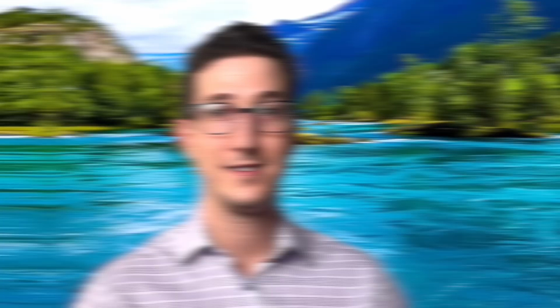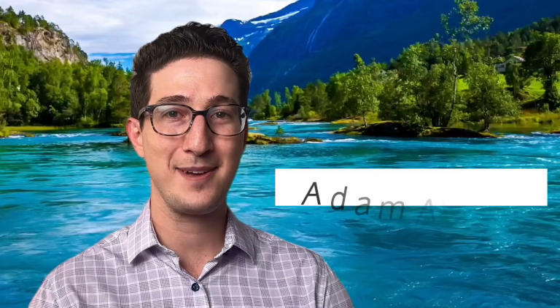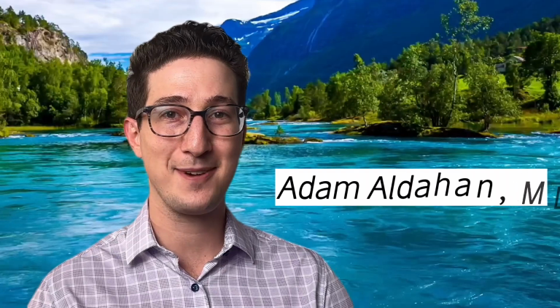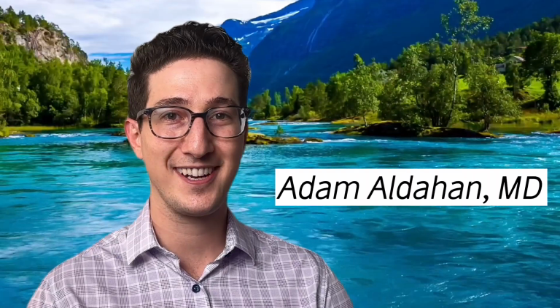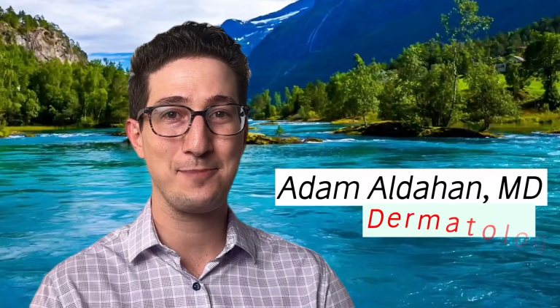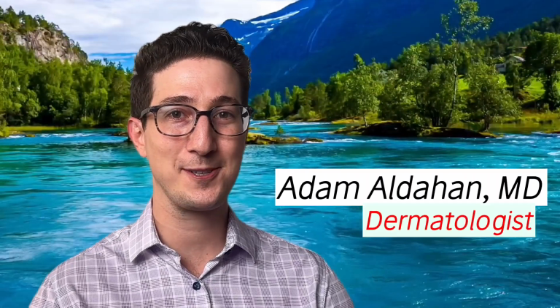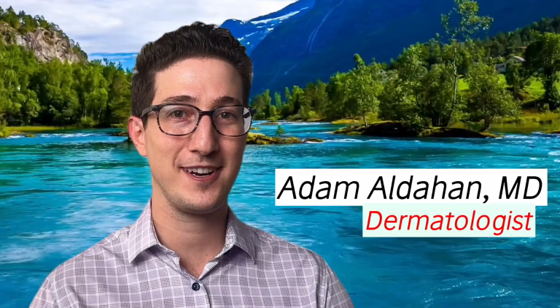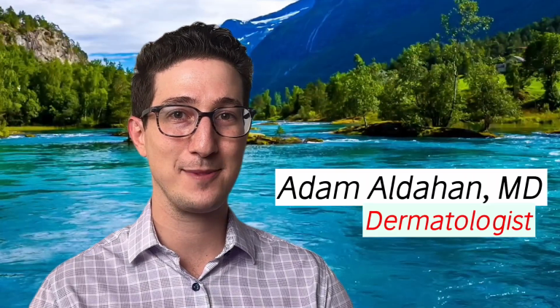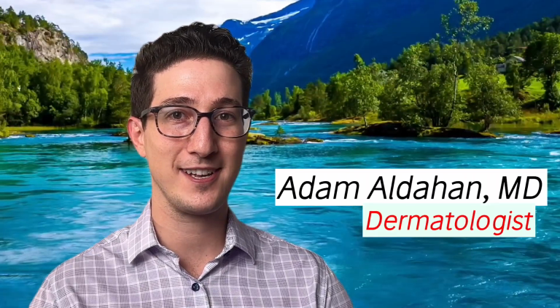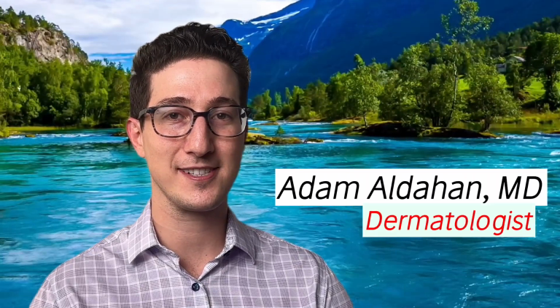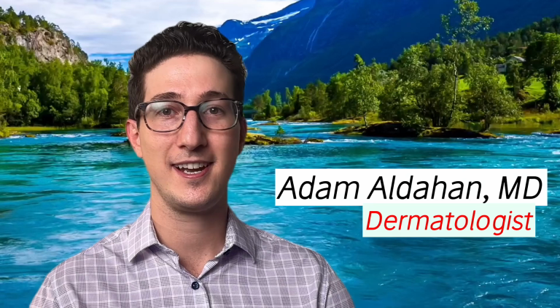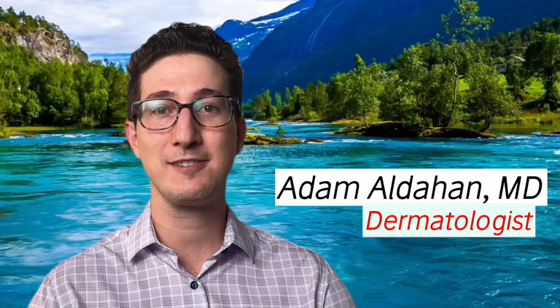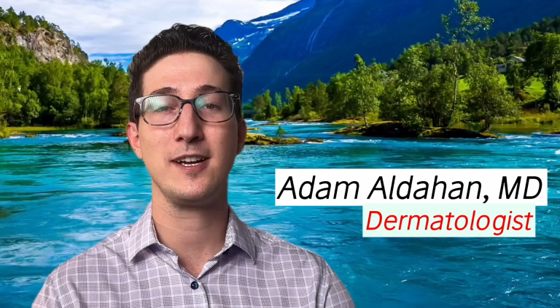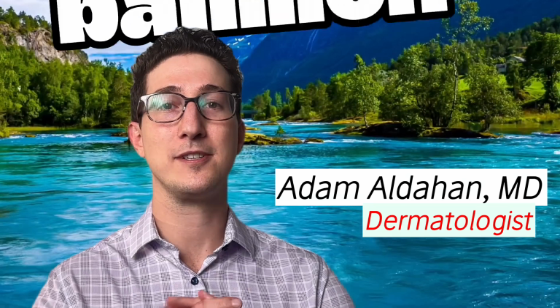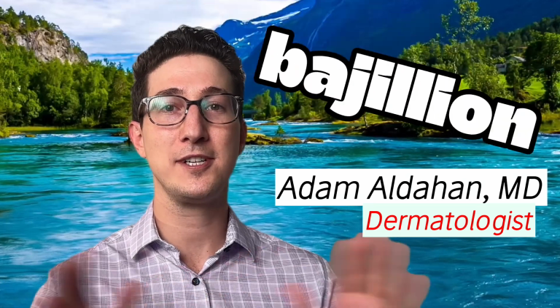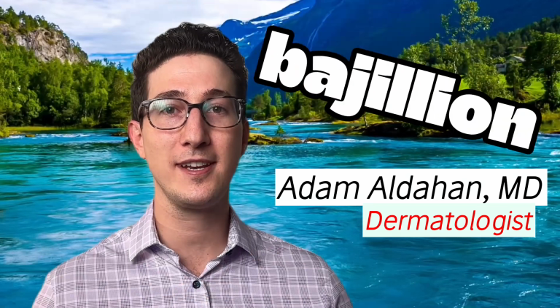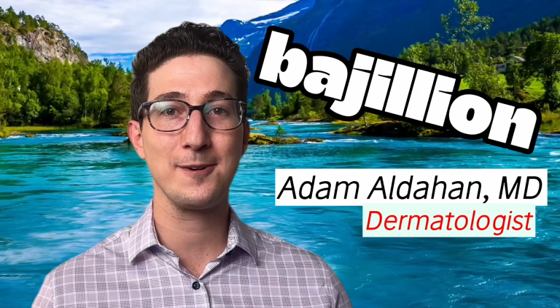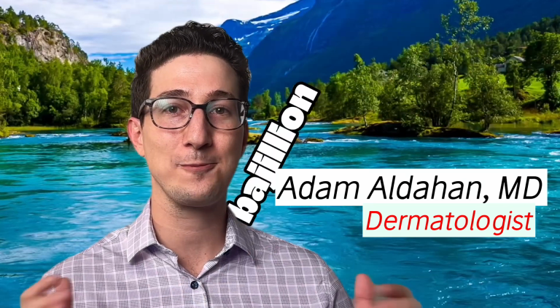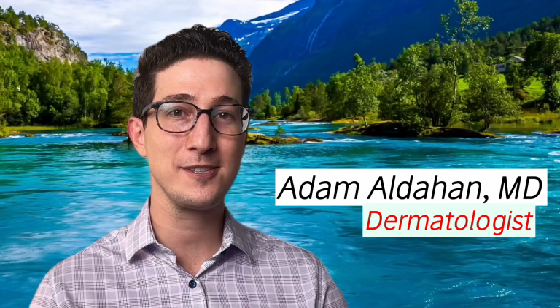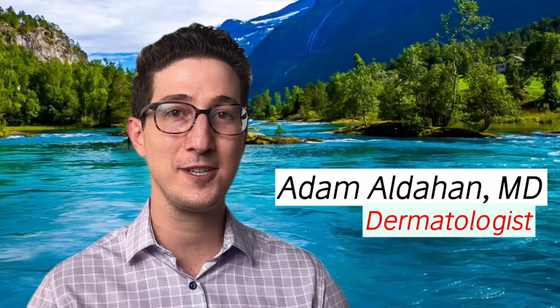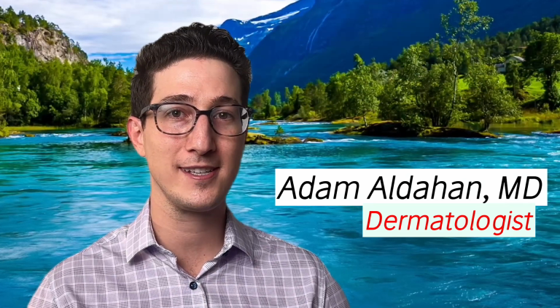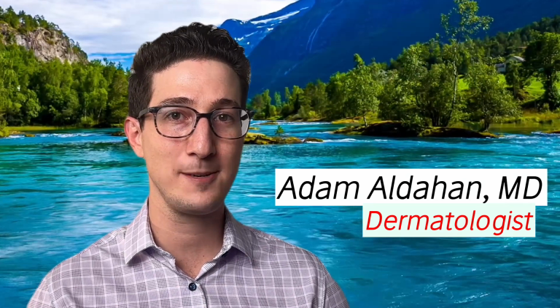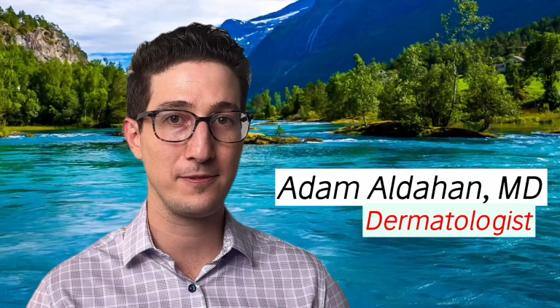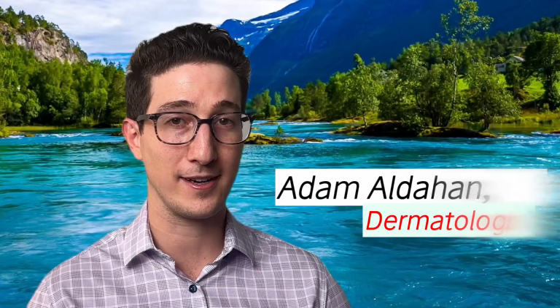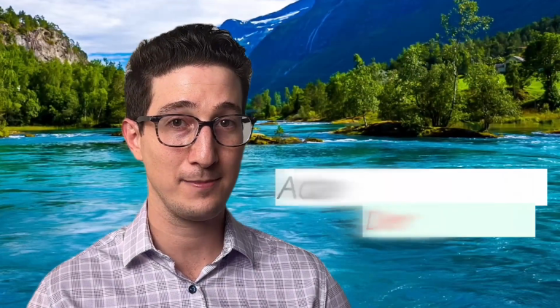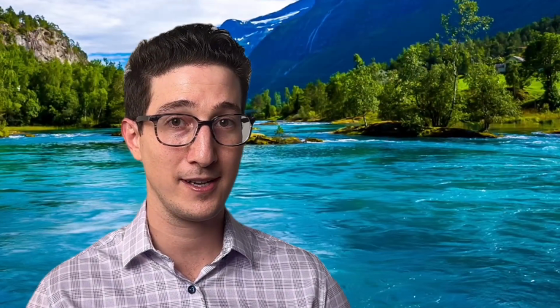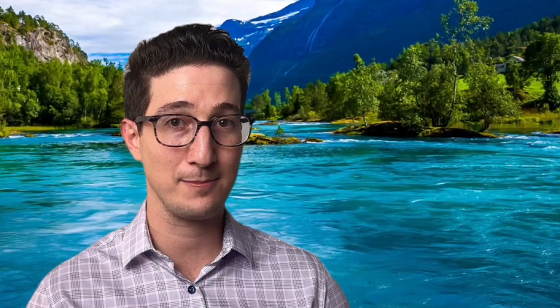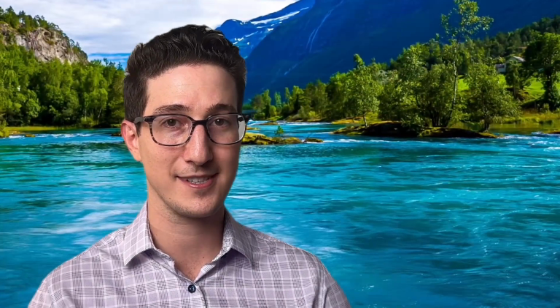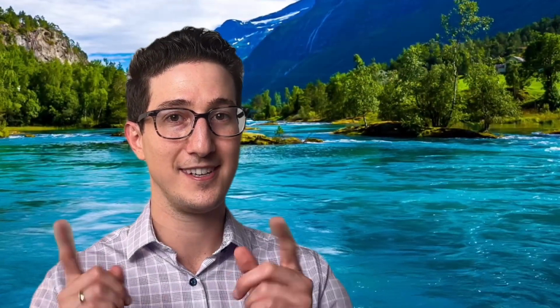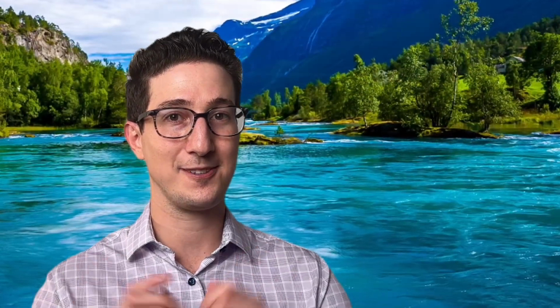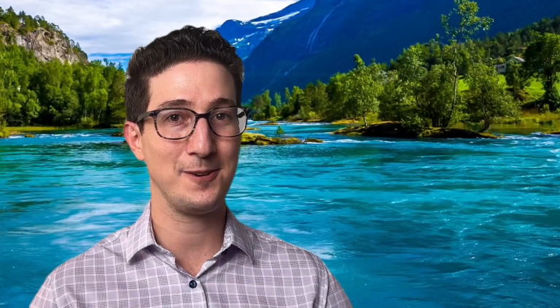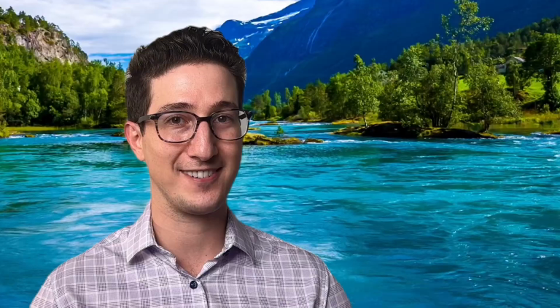I'm Adam Aldehan, board-certified dermatologist, and I've spent a bajillion hours researching and simplifying complicated topics so you don't have to.